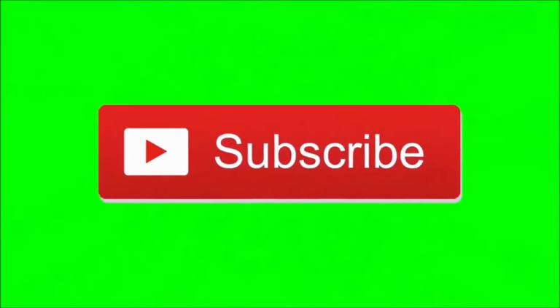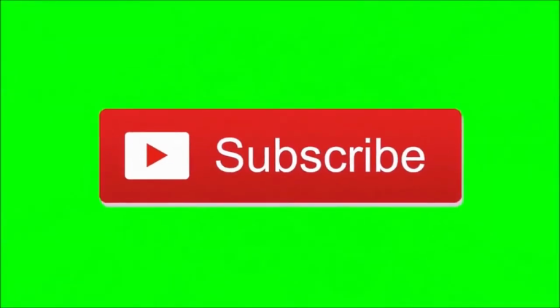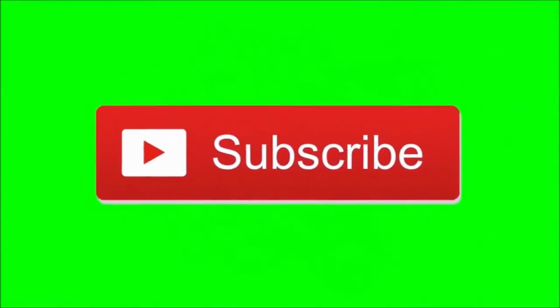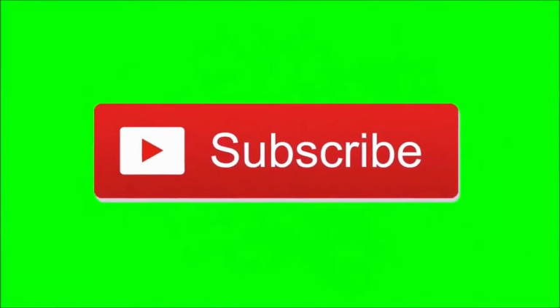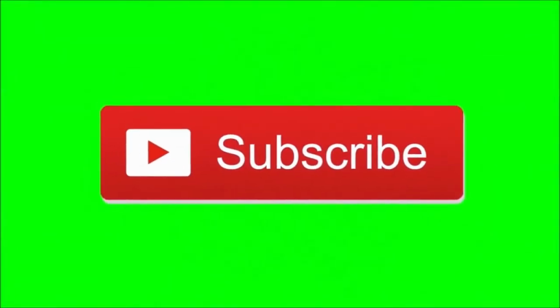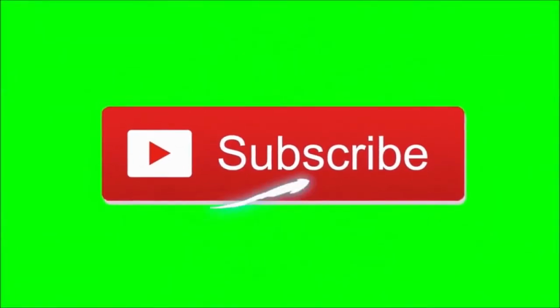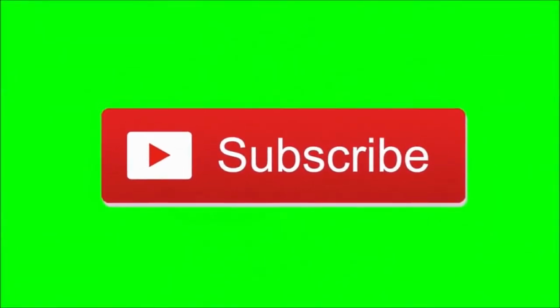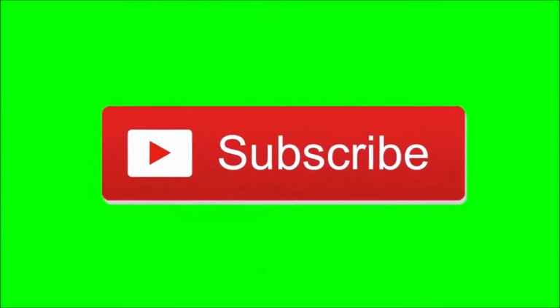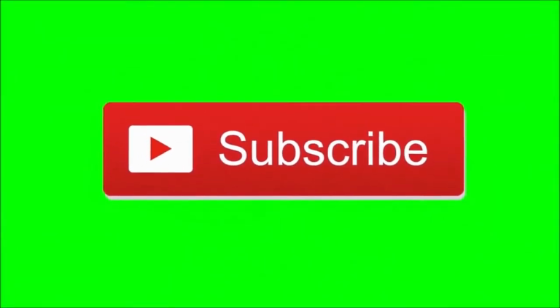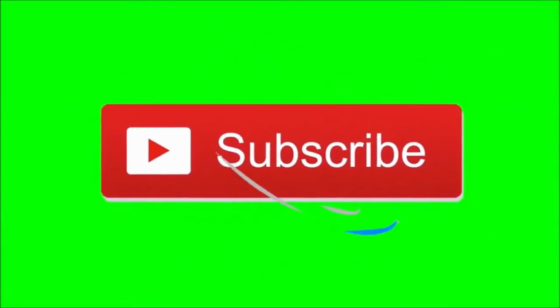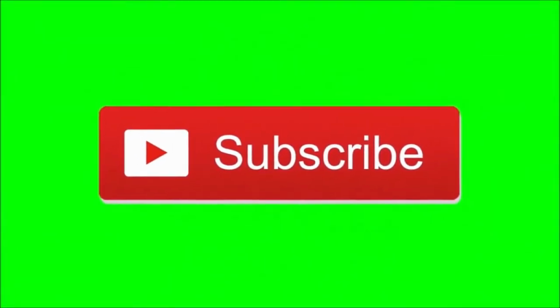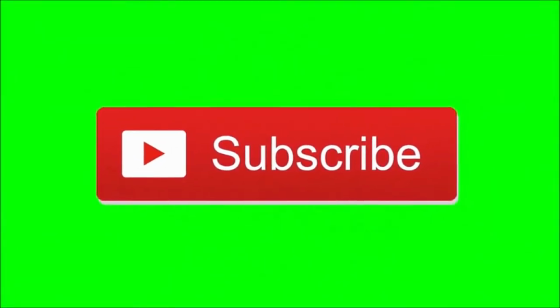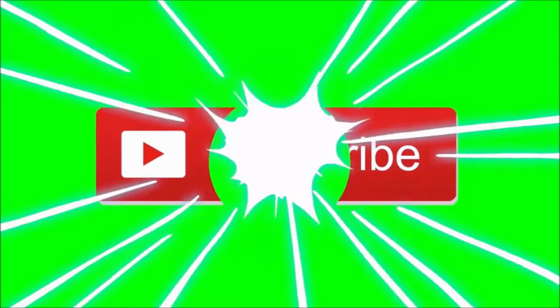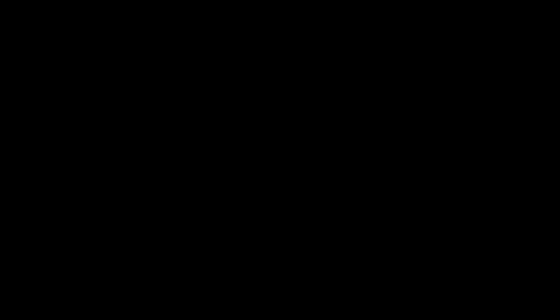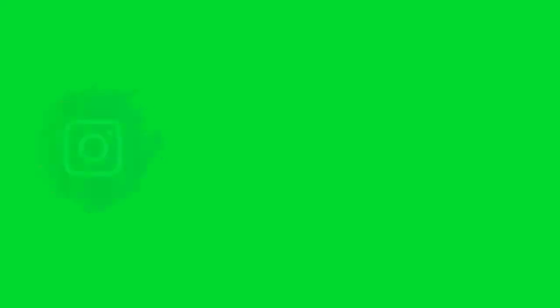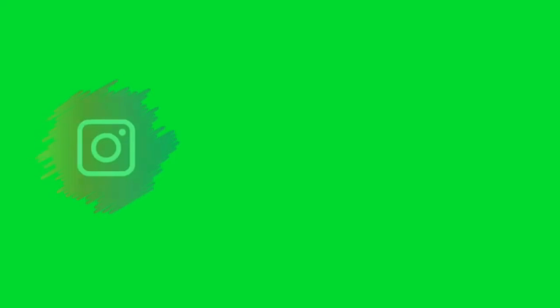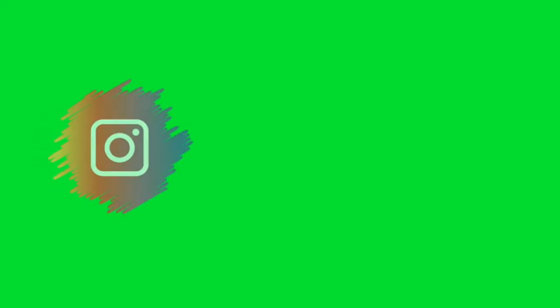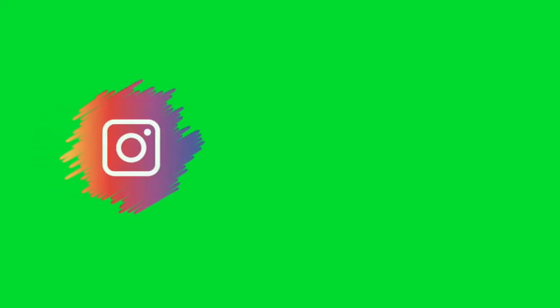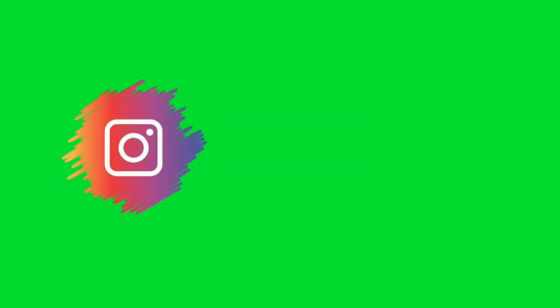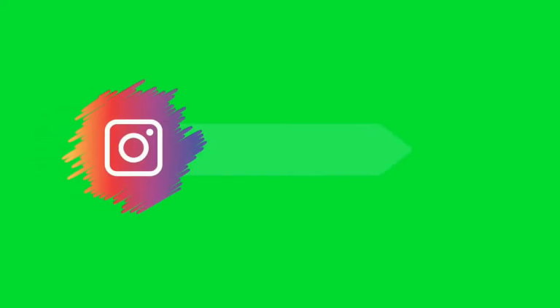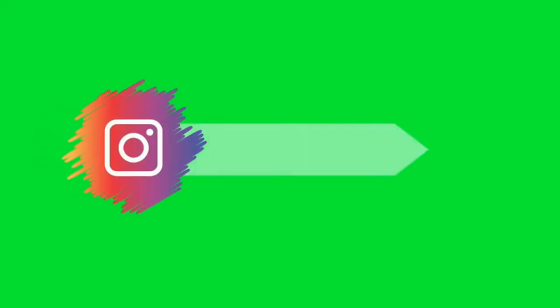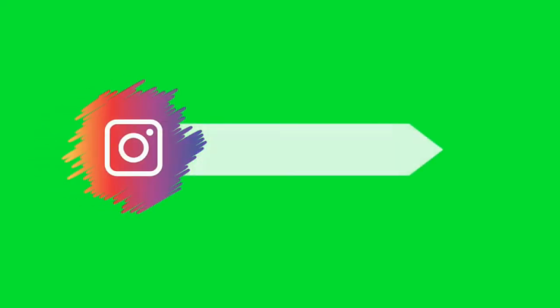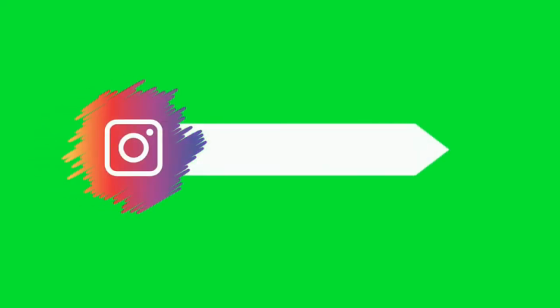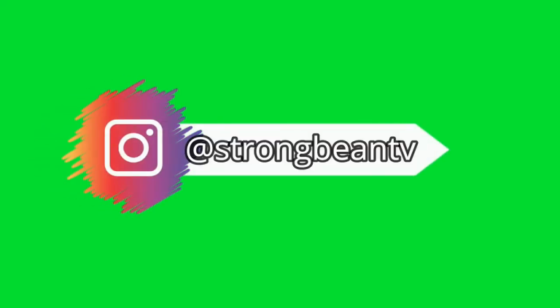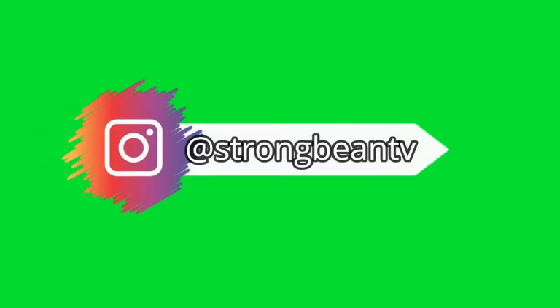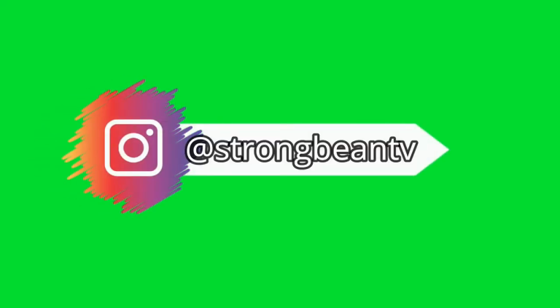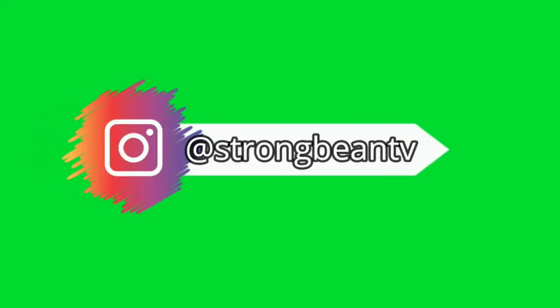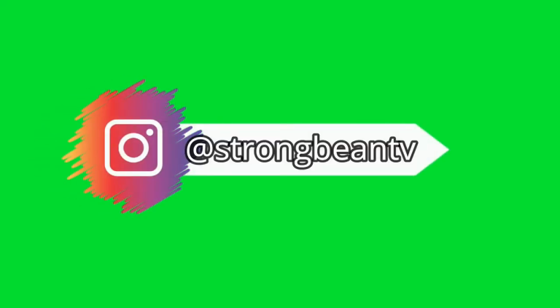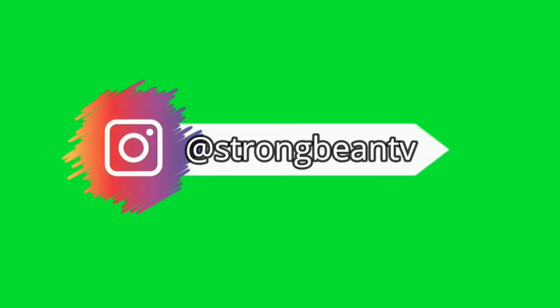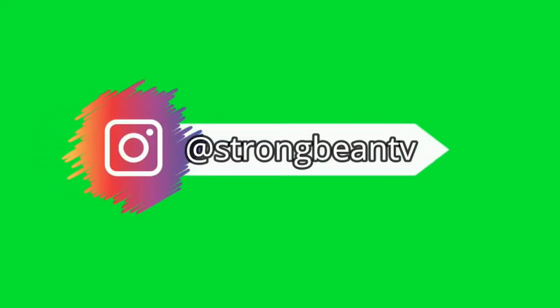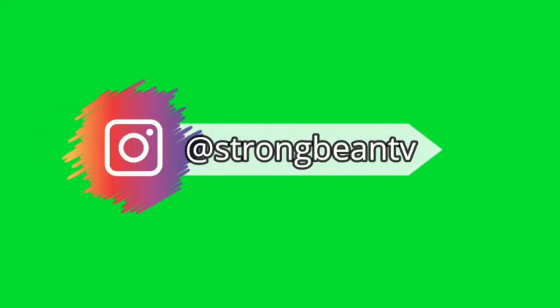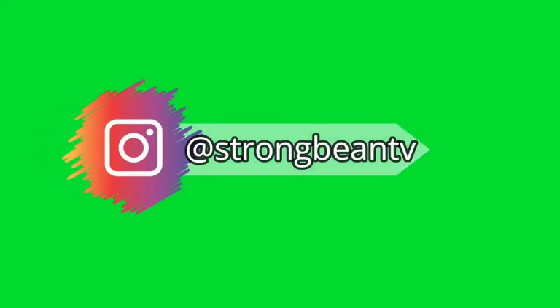Before we start this video guys, be sure to subscribe to the channel and also be sure to follow me on Instagram for more. Let's go!